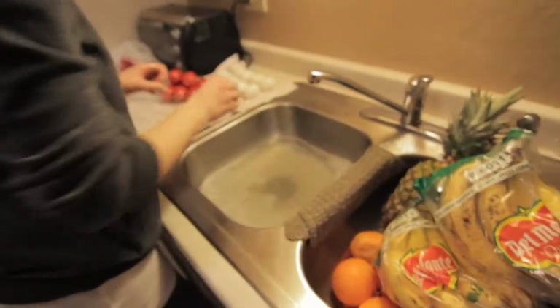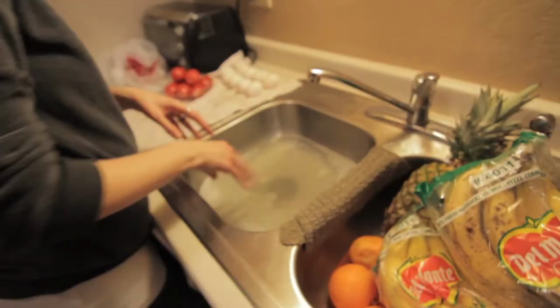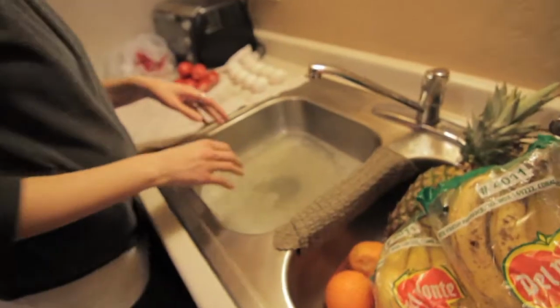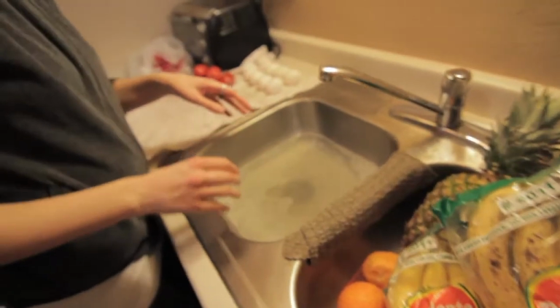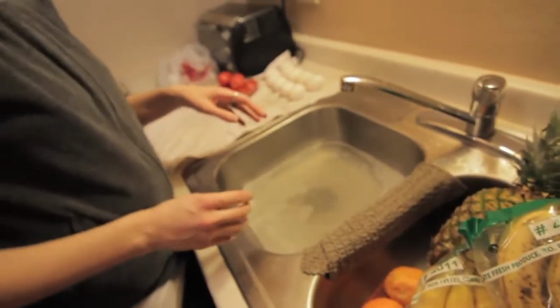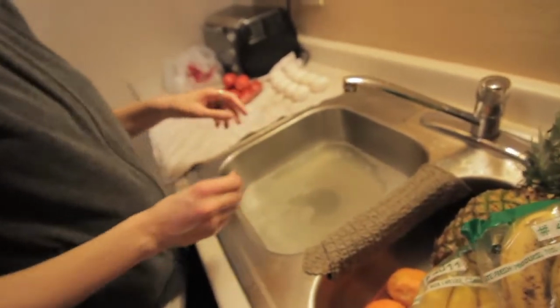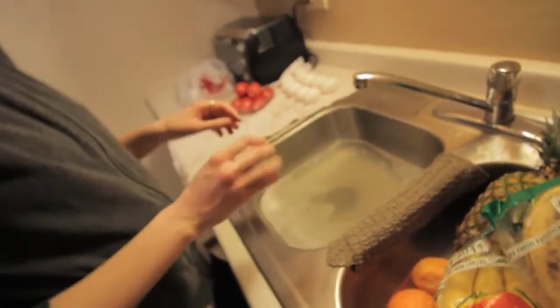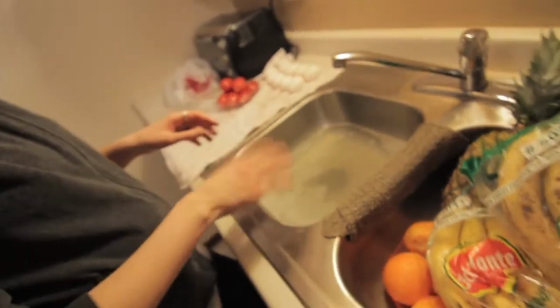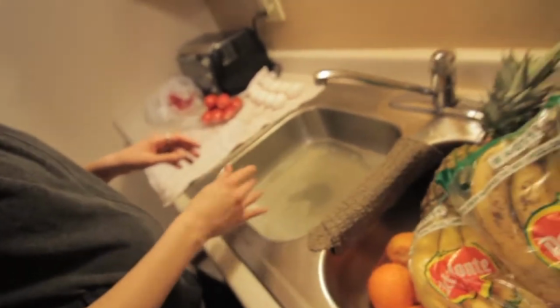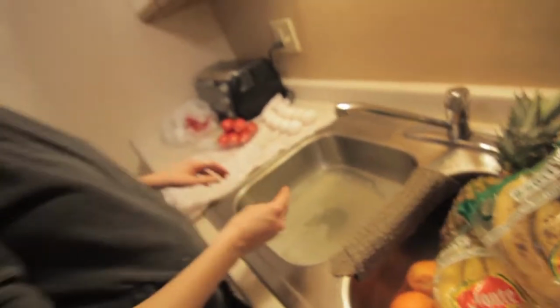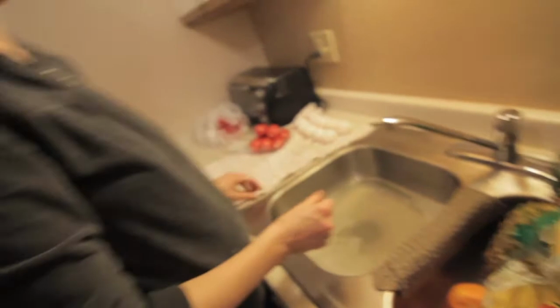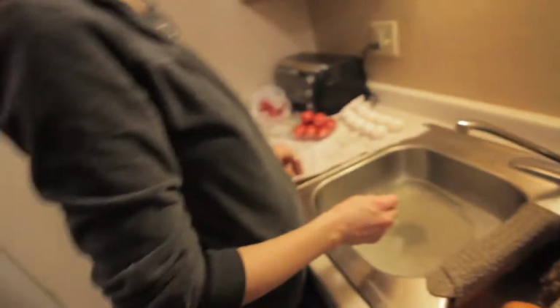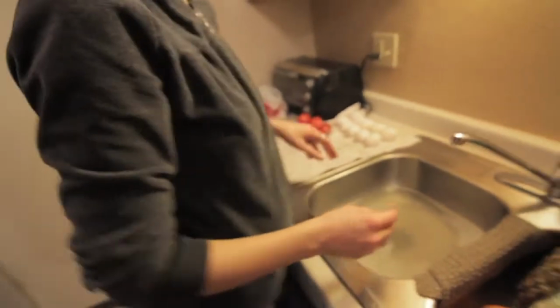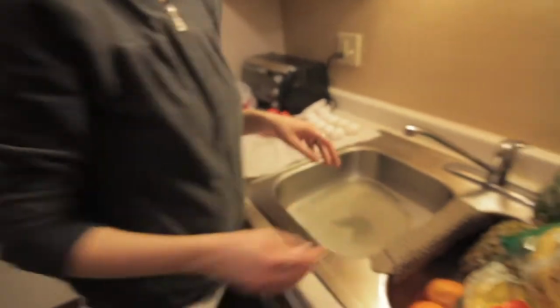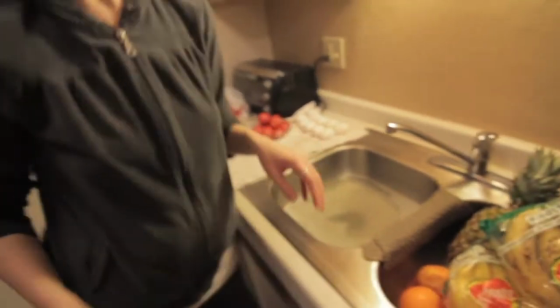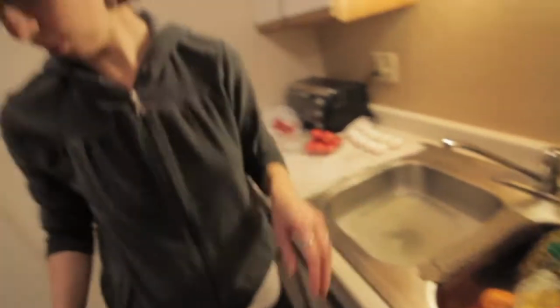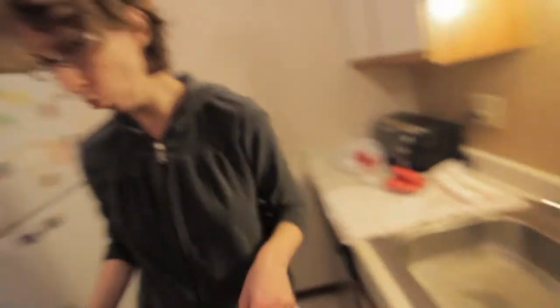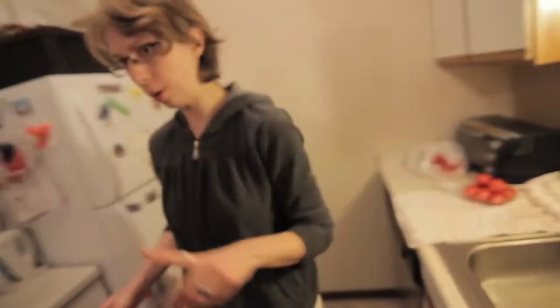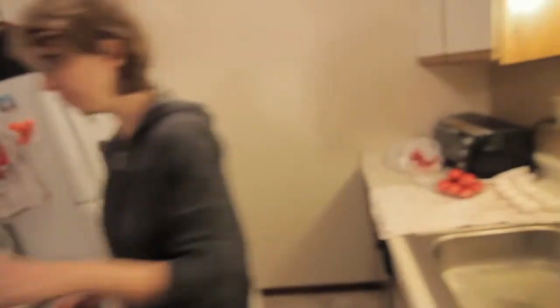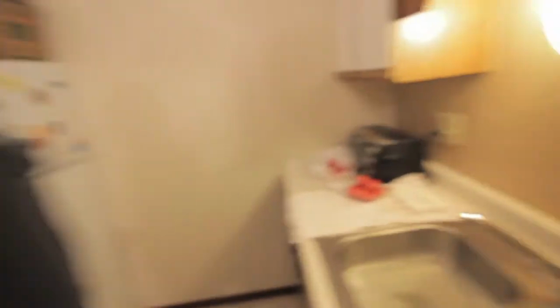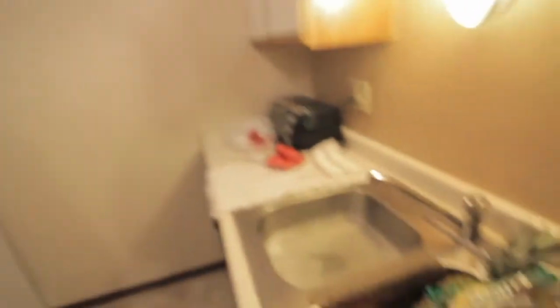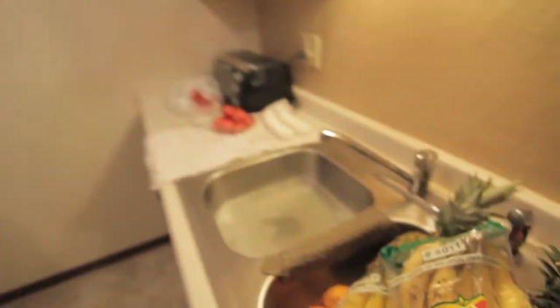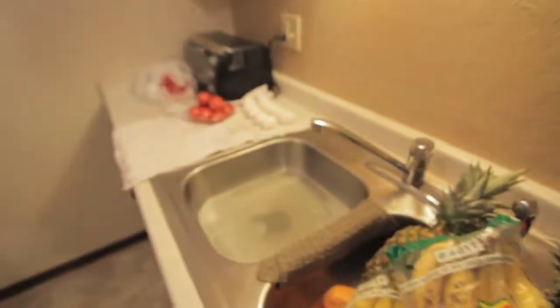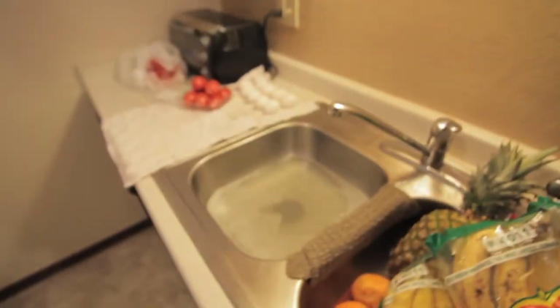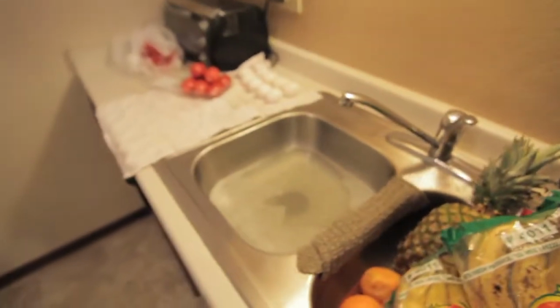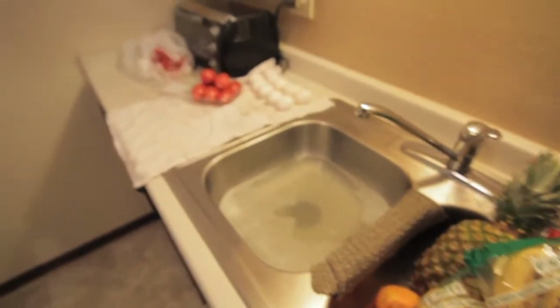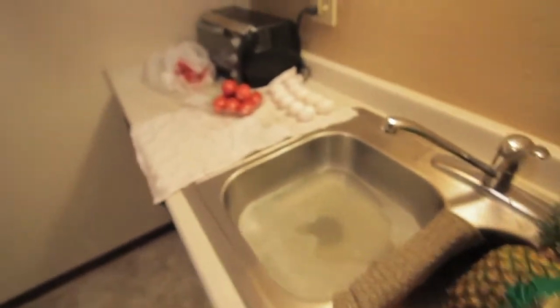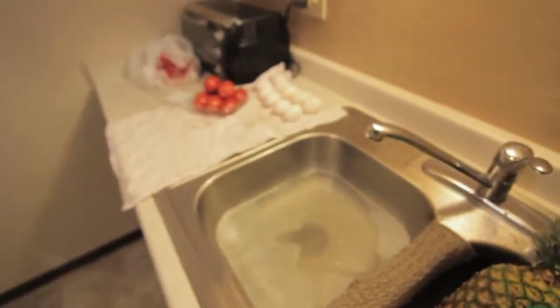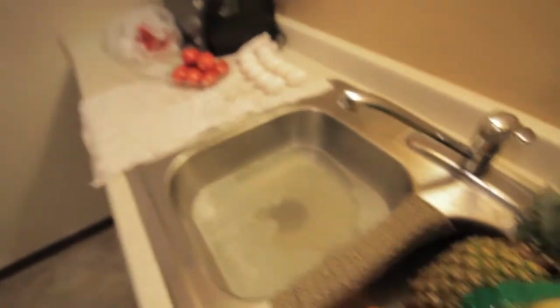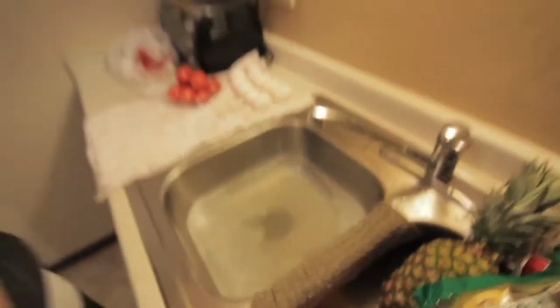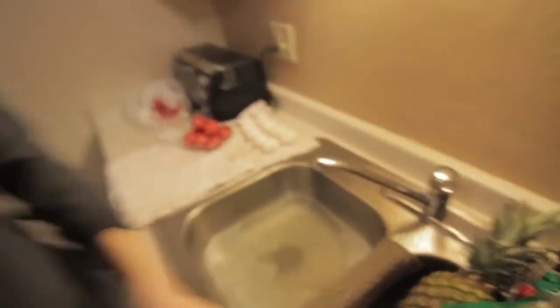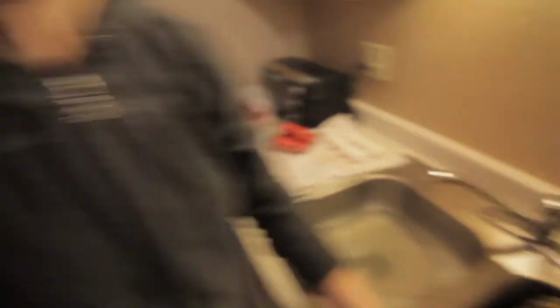They just got done cleaning off the tomatoes. How many were bad in that? One. So one in that package of nine tomatoes.